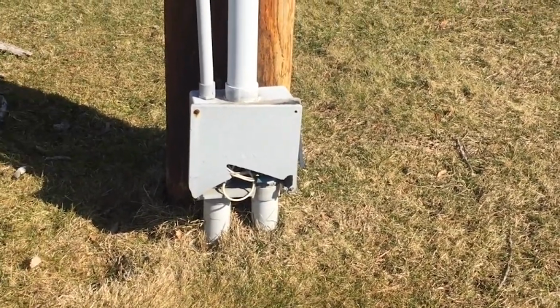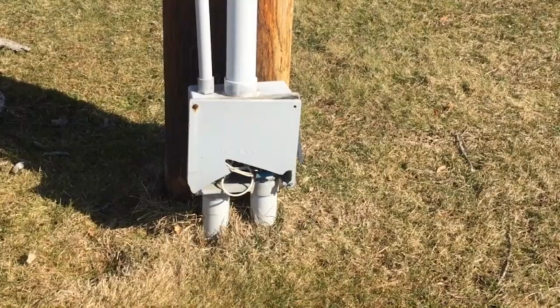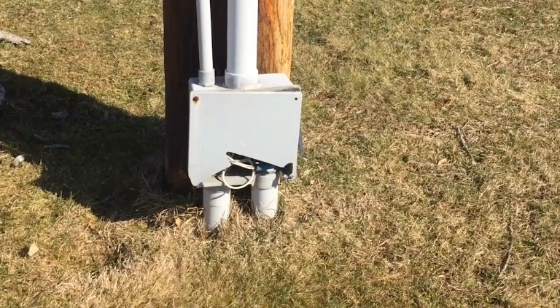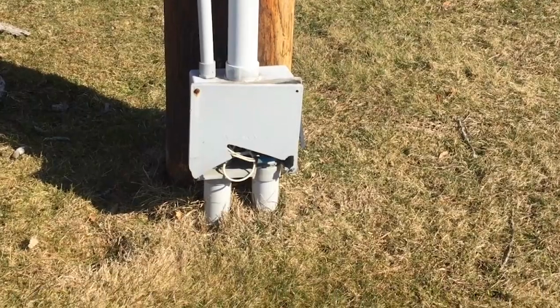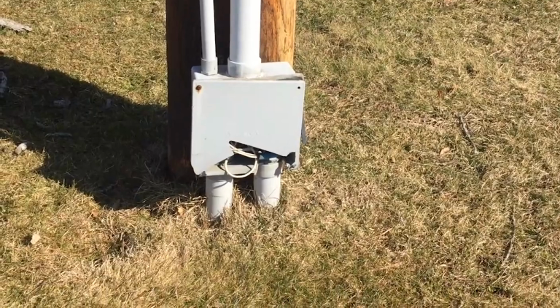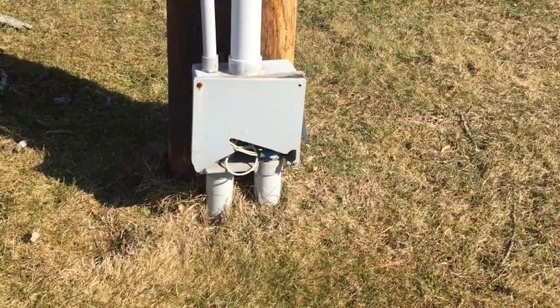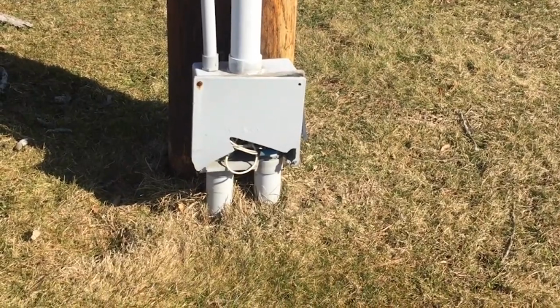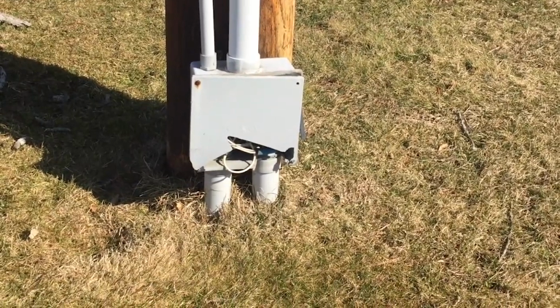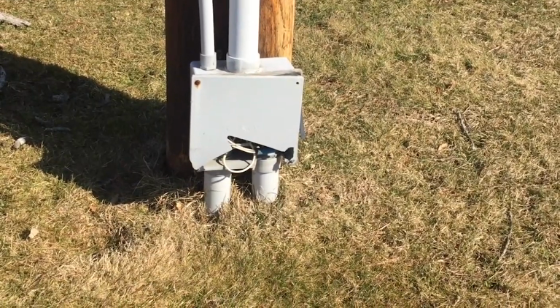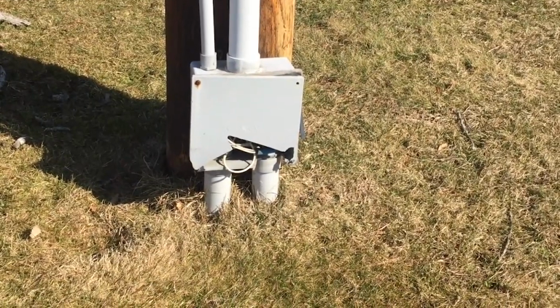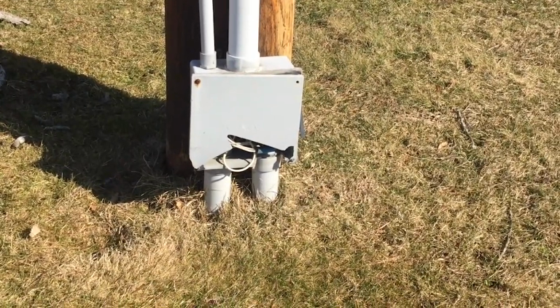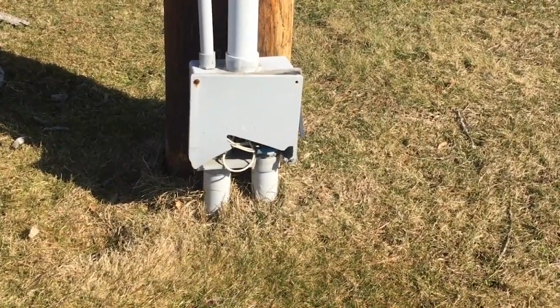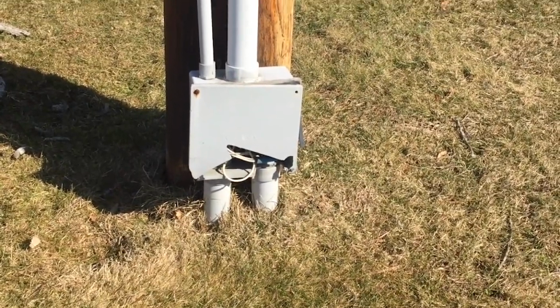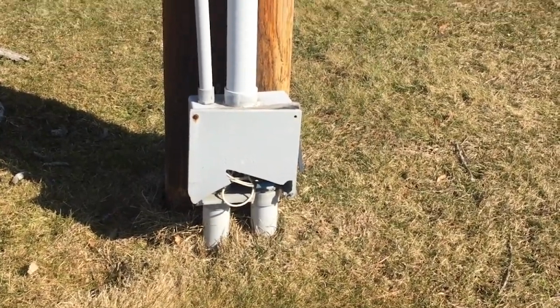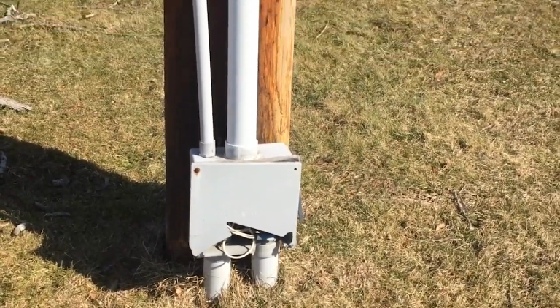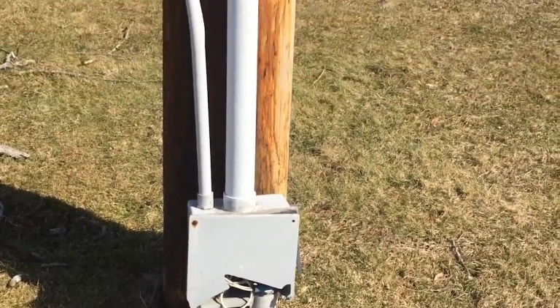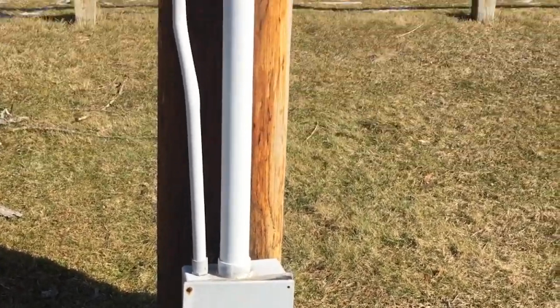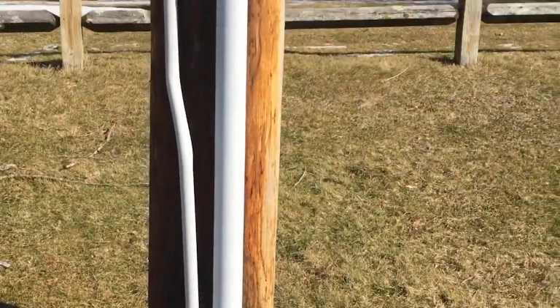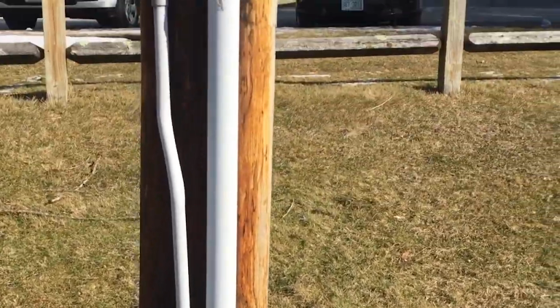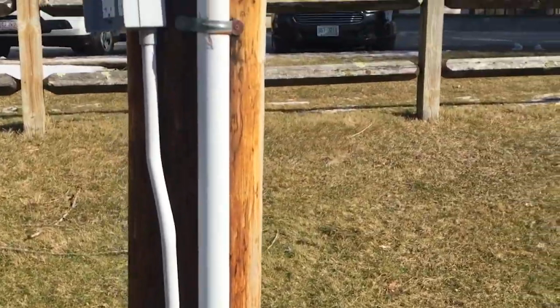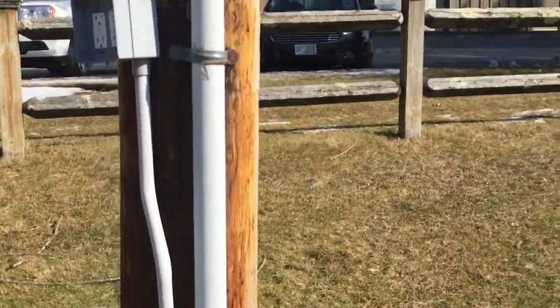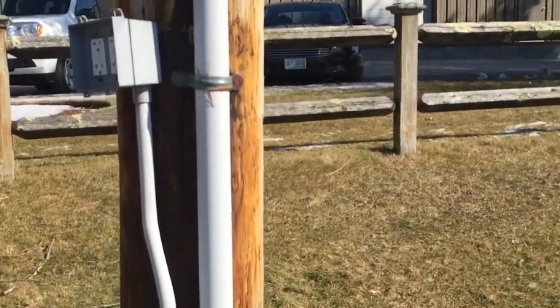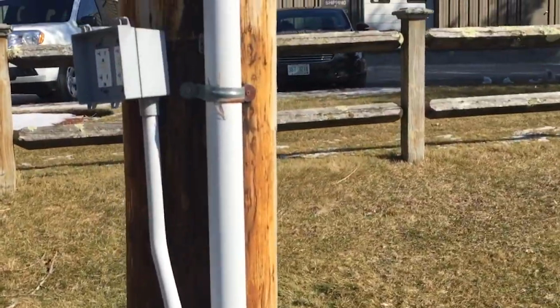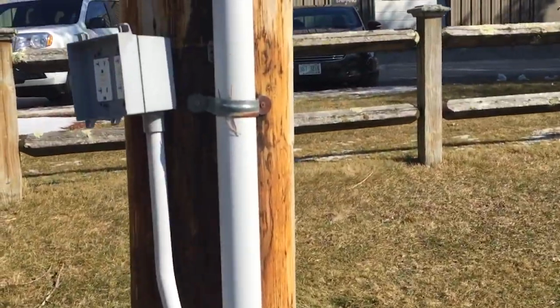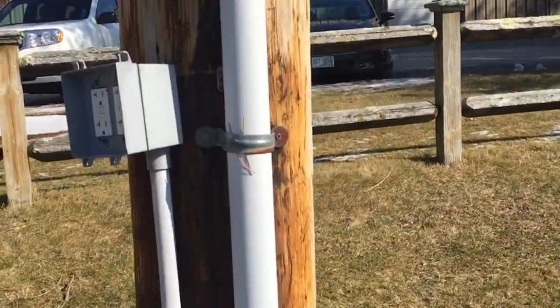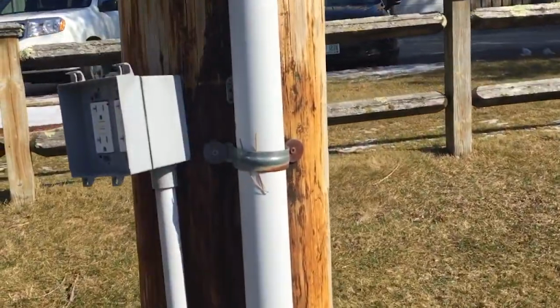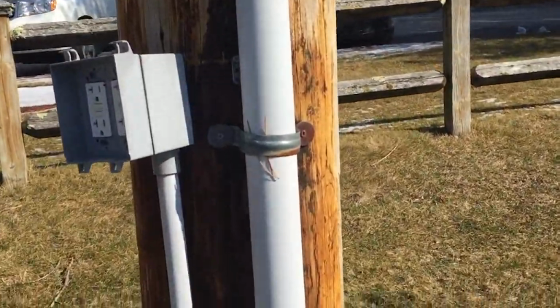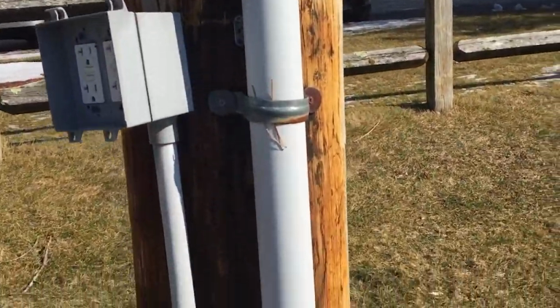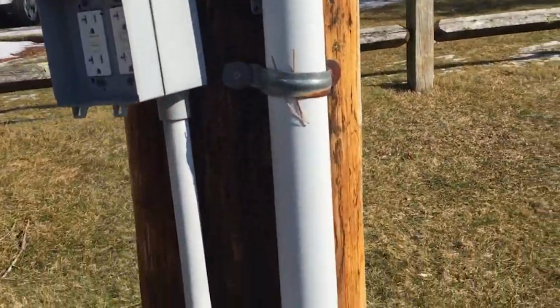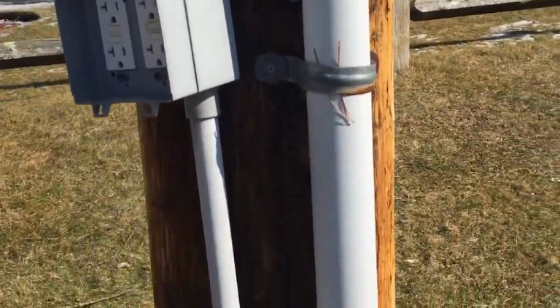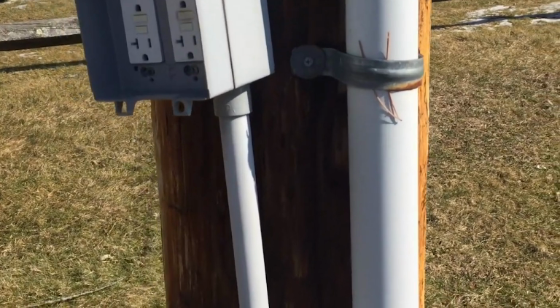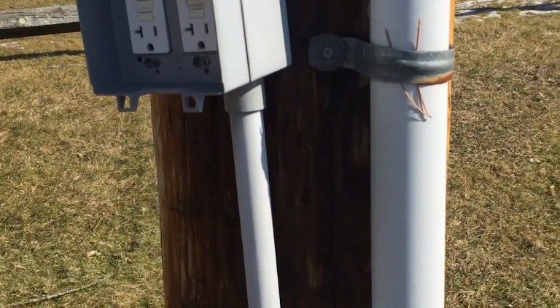Check out that broken junction box here — probably broken from a lawnmower, I would imagine.